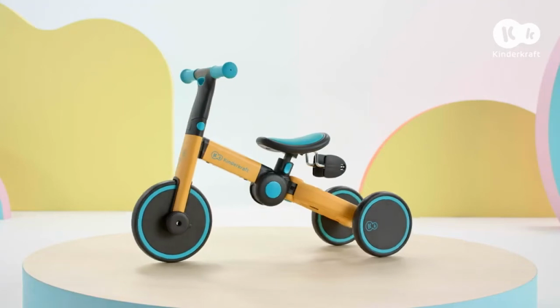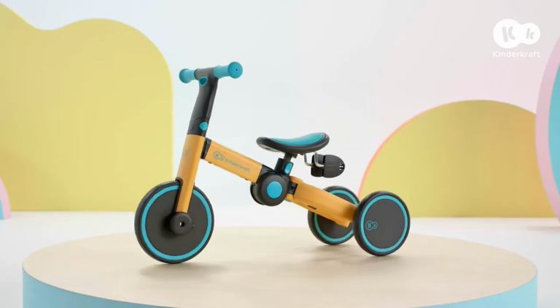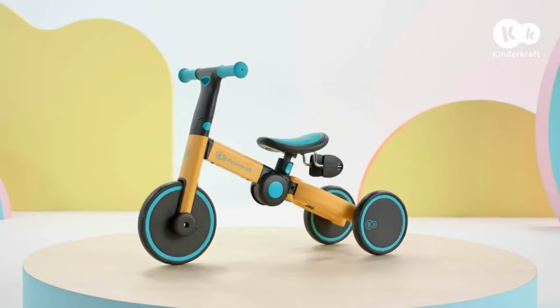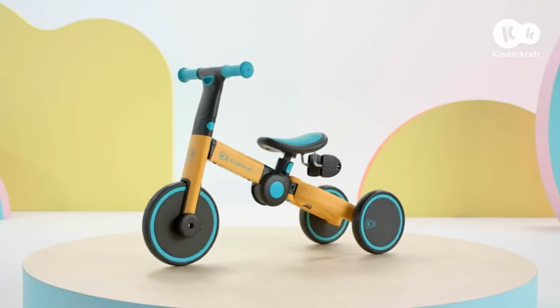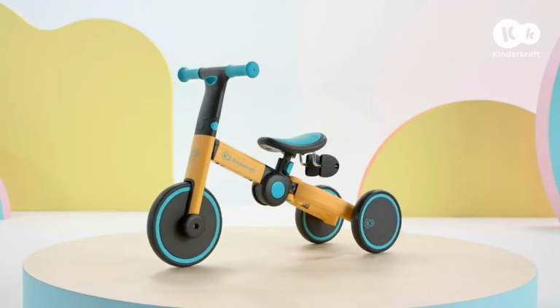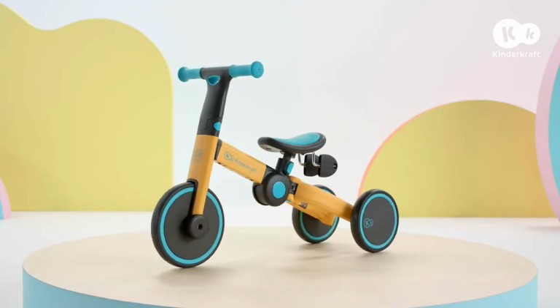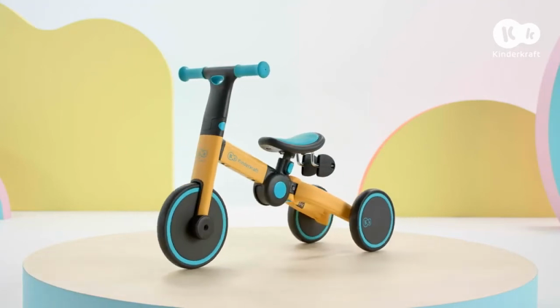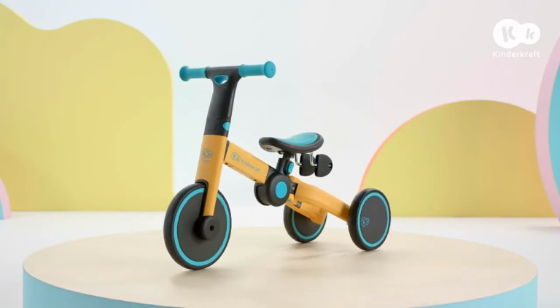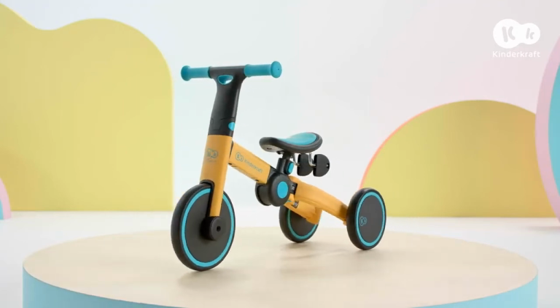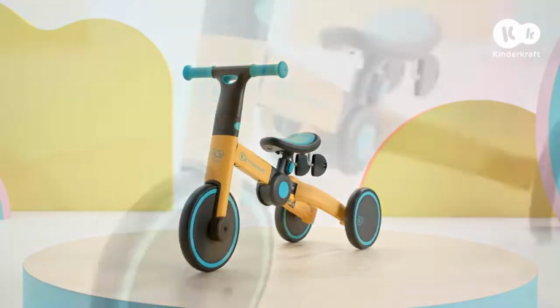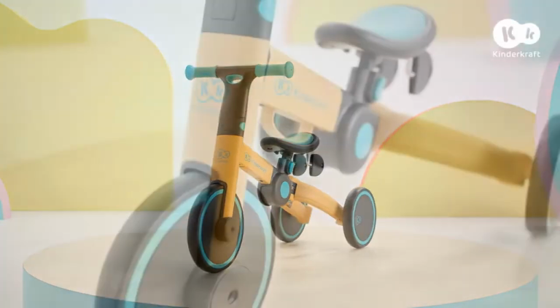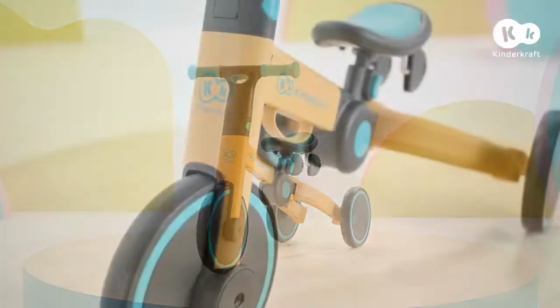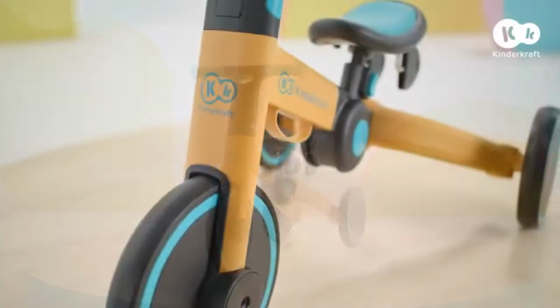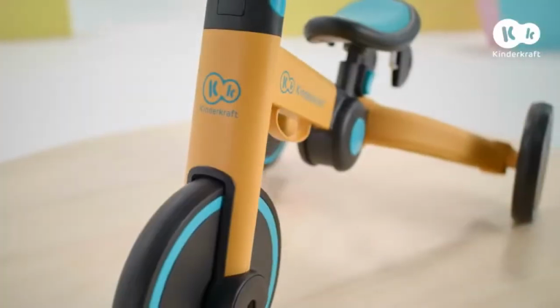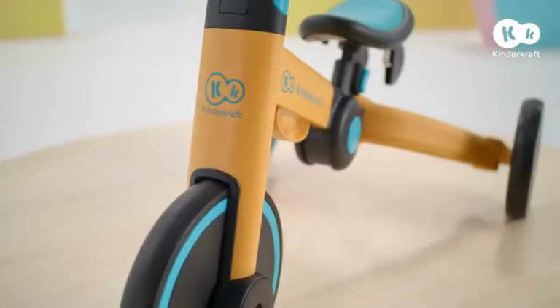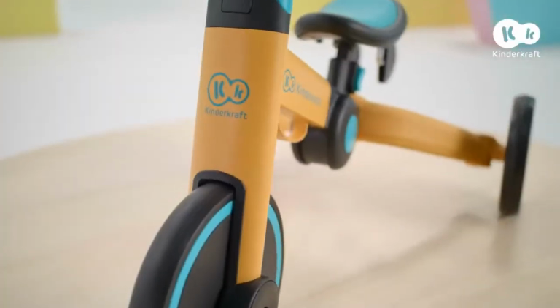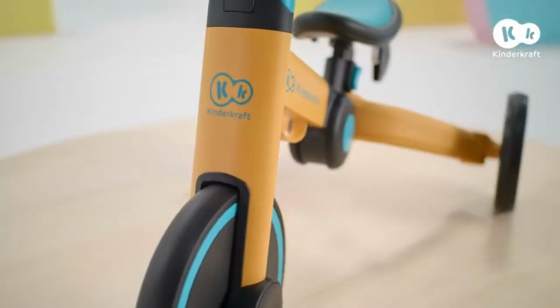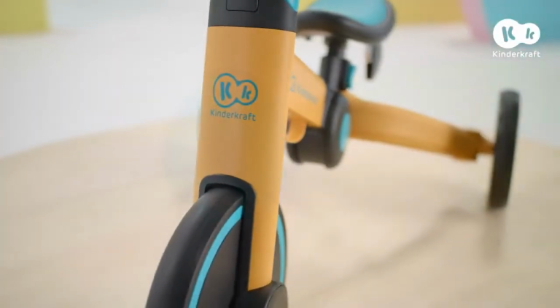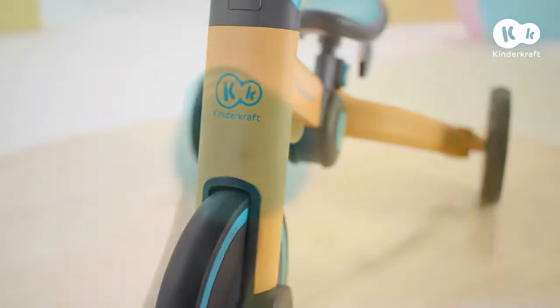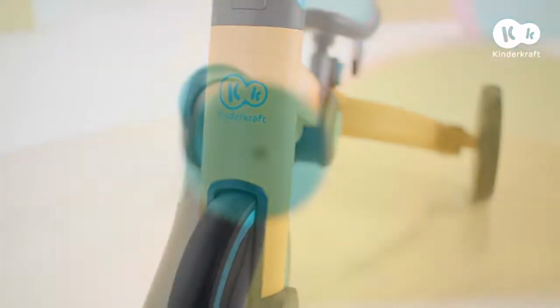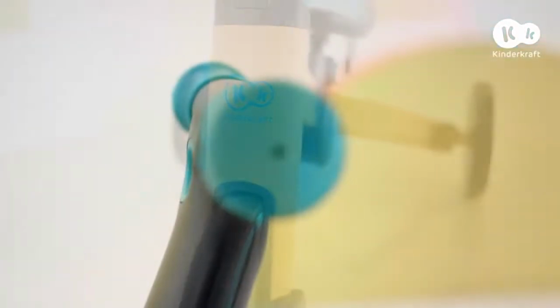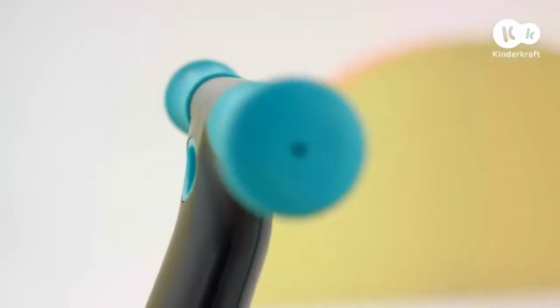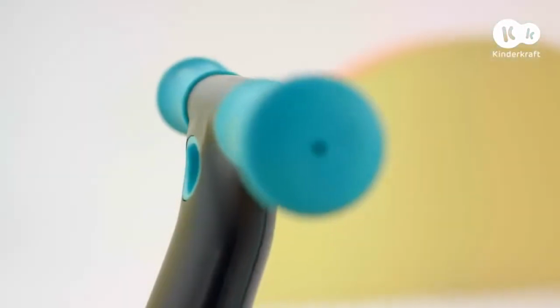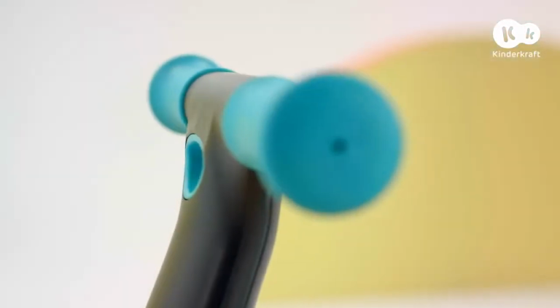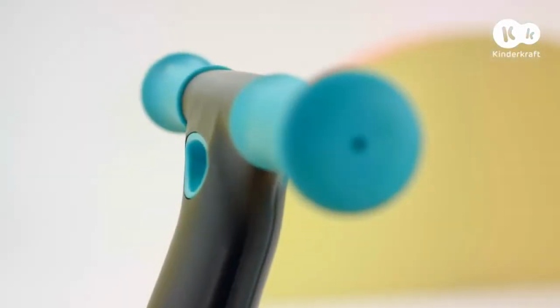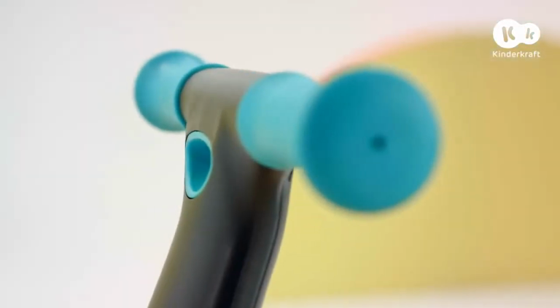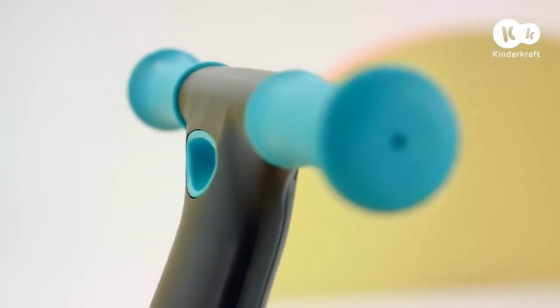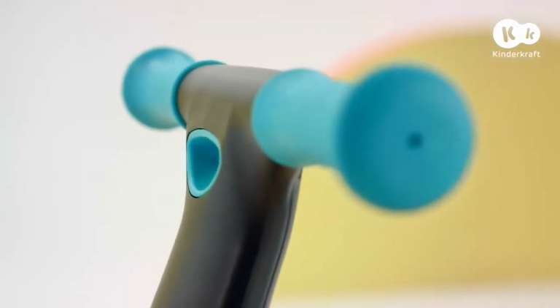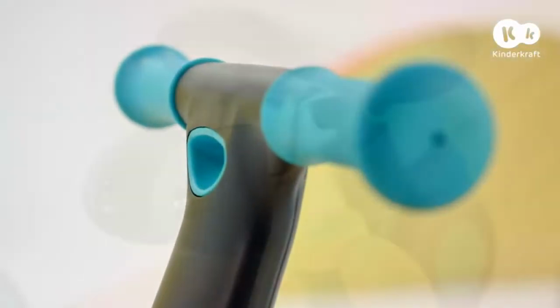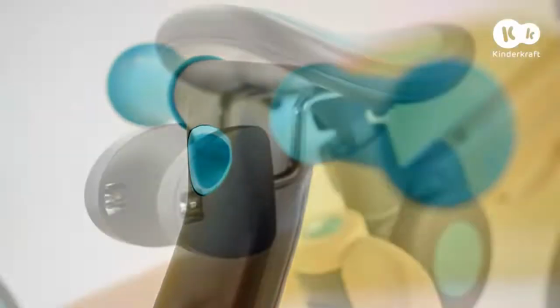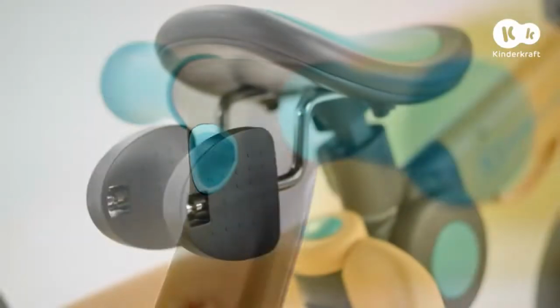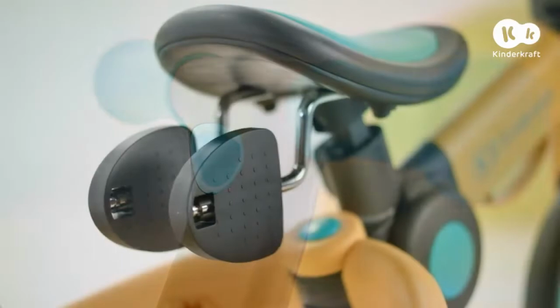This is 4Trike, a trike that has different functions and develops many skills.